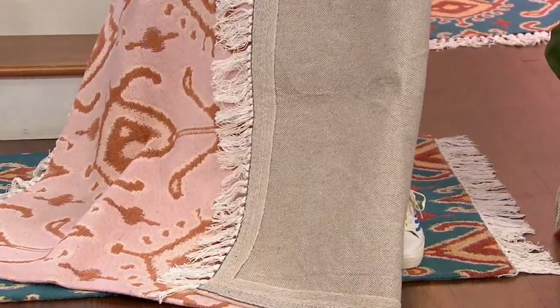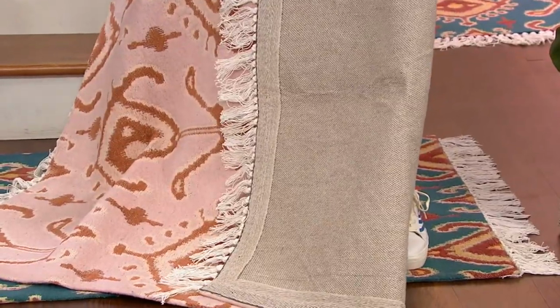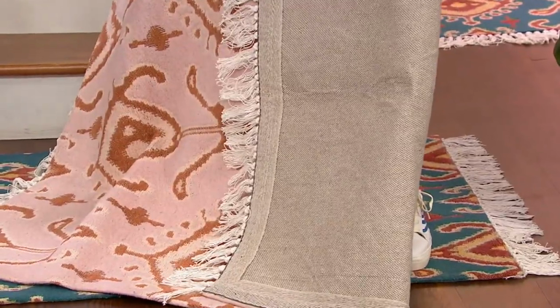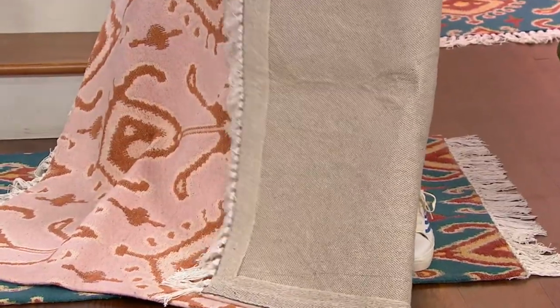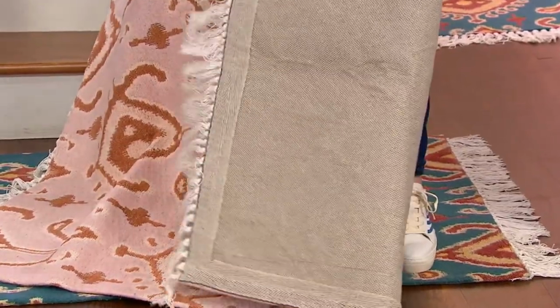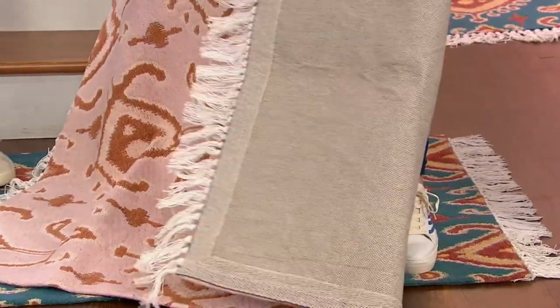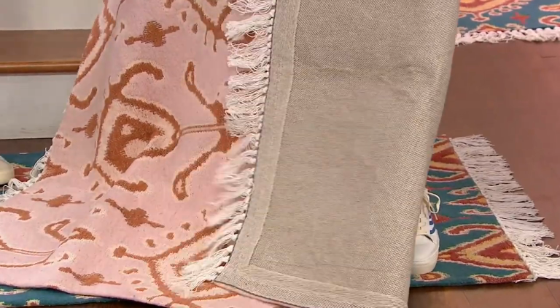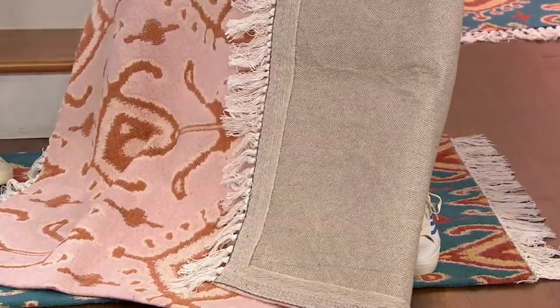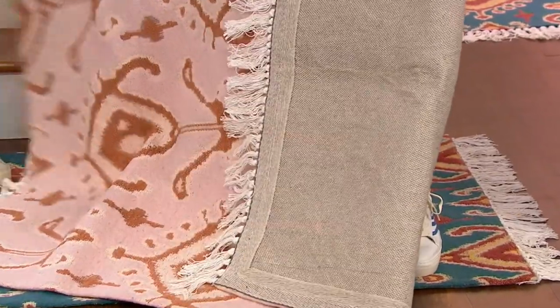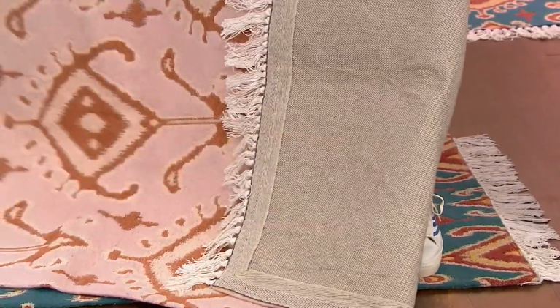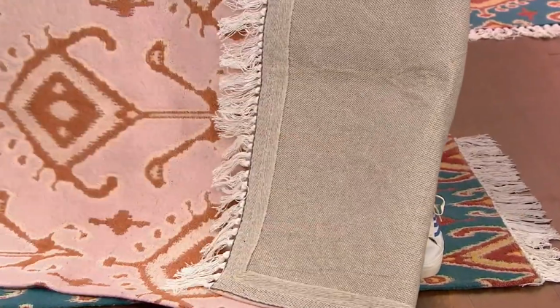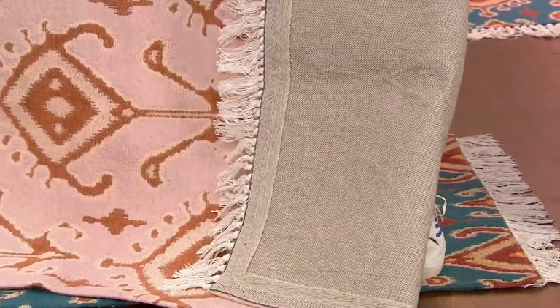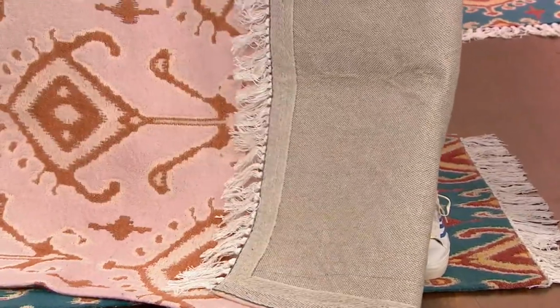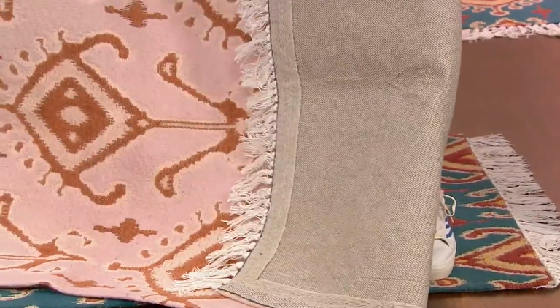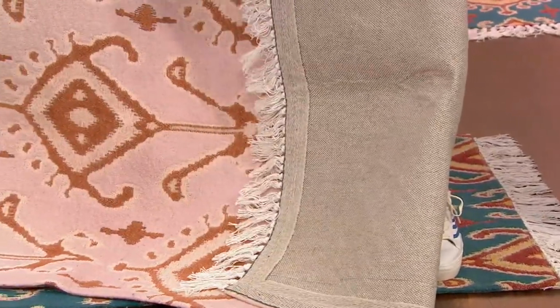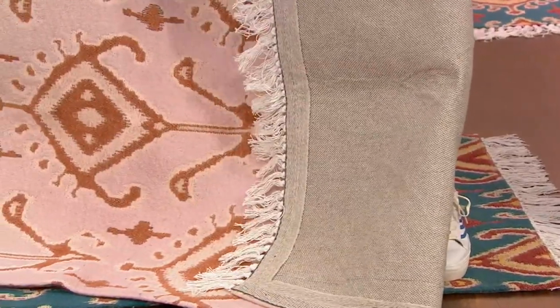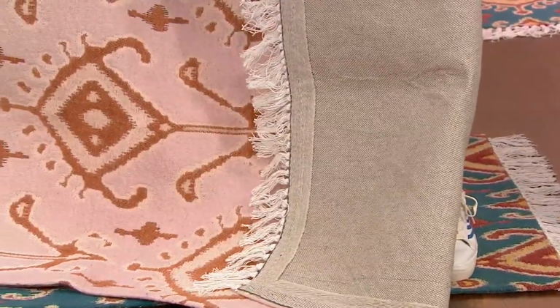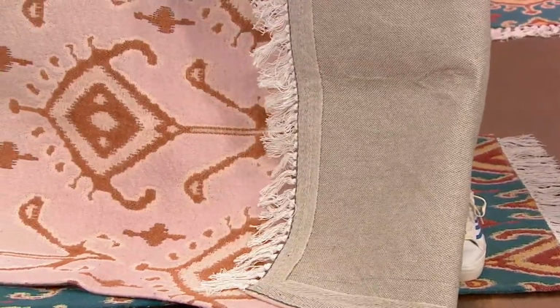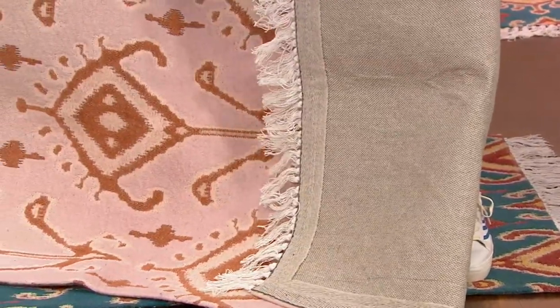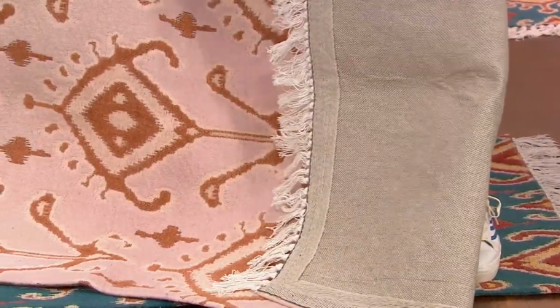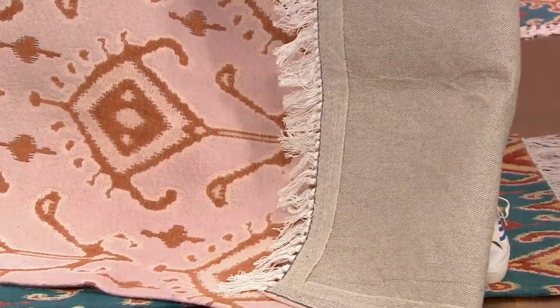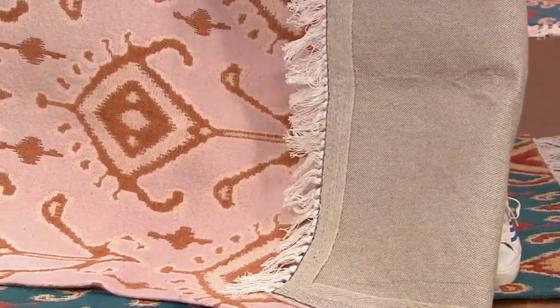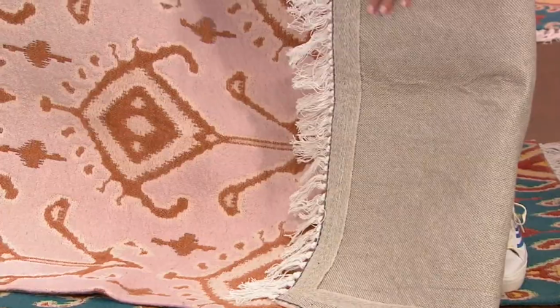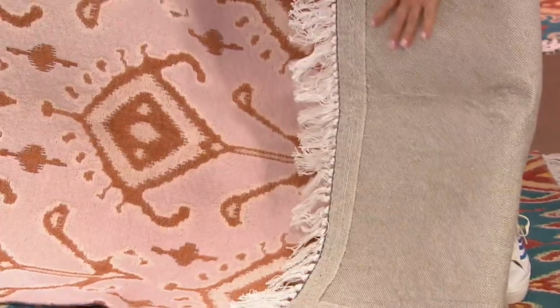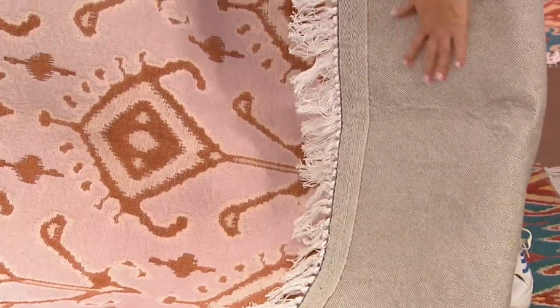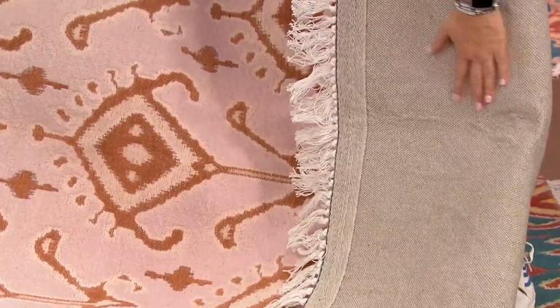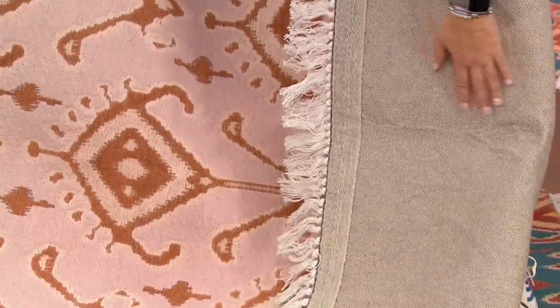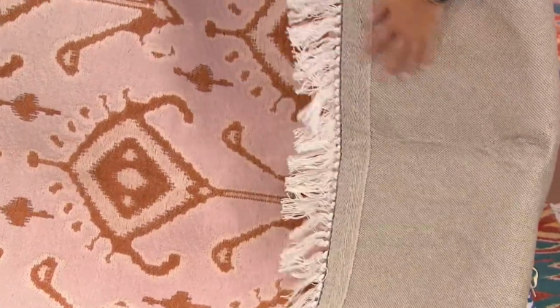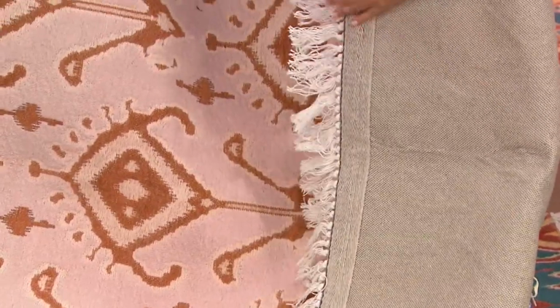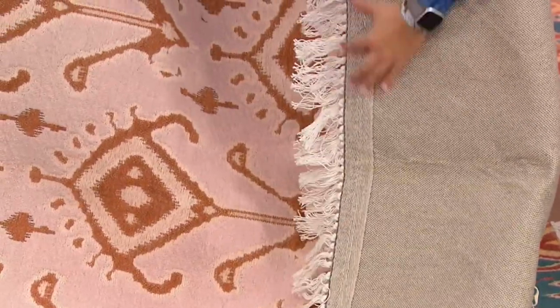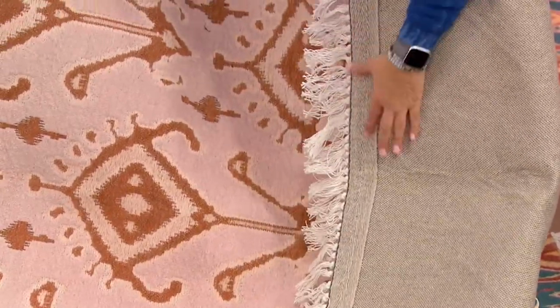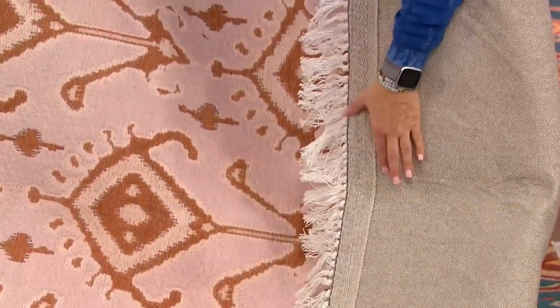We're already limited in the eight by ten. Look at the quality — this is the back of the rug. Take a look at the taping along here.